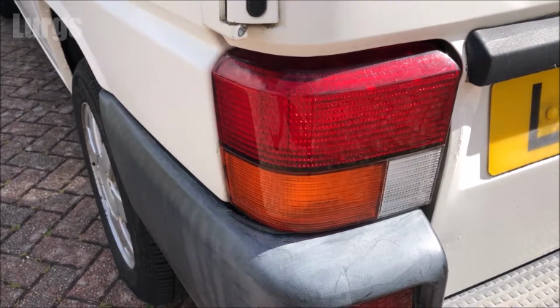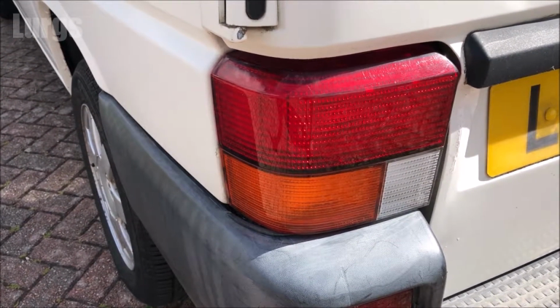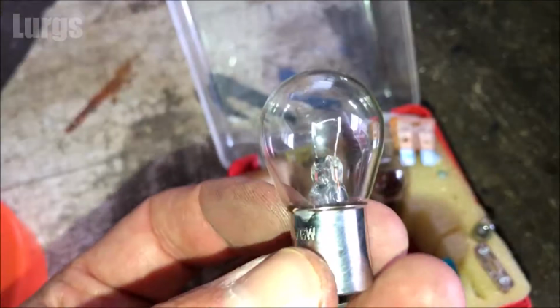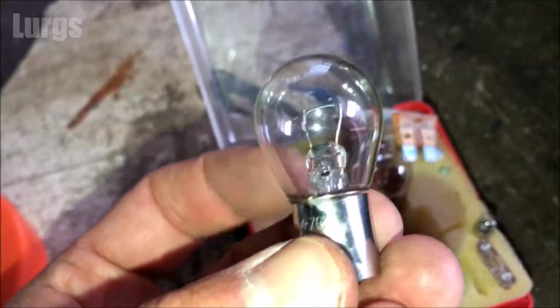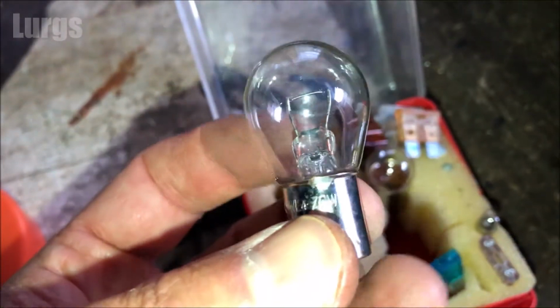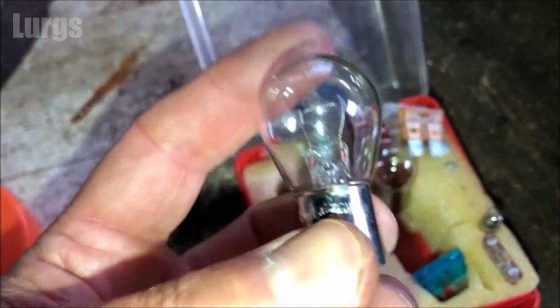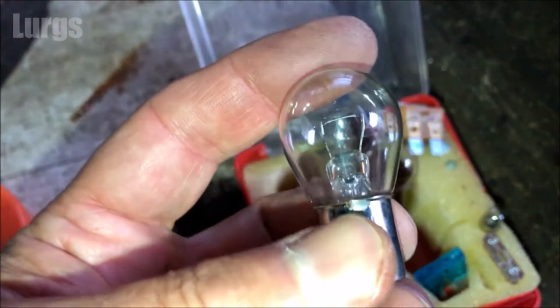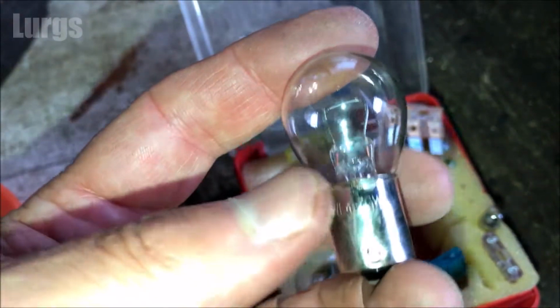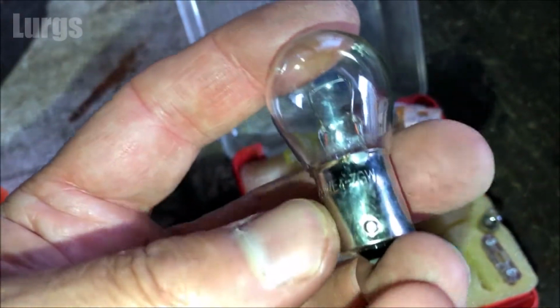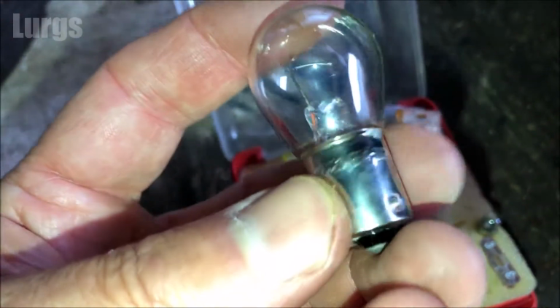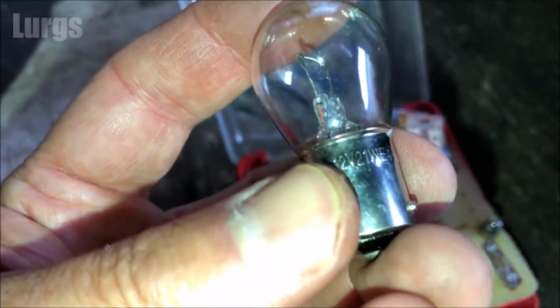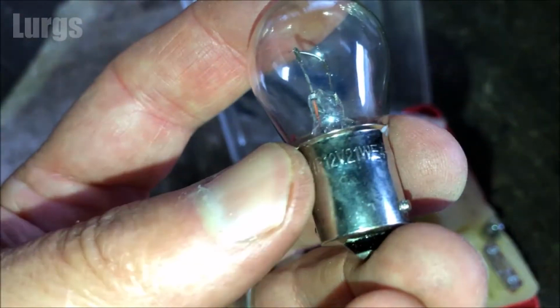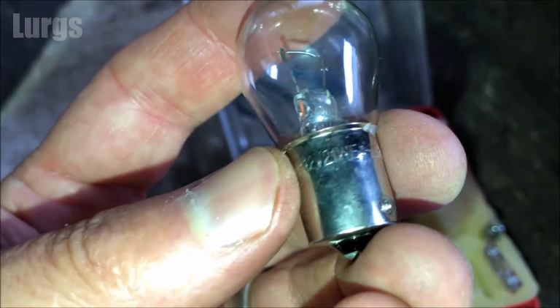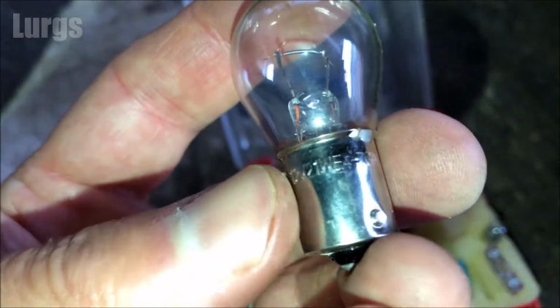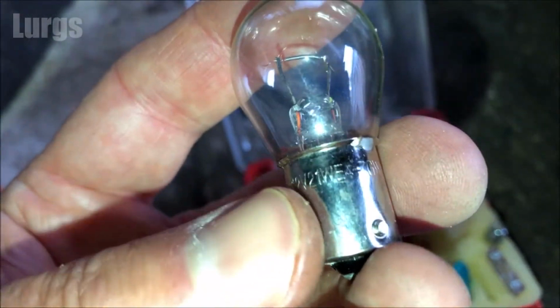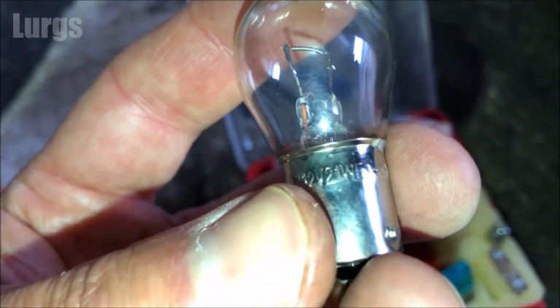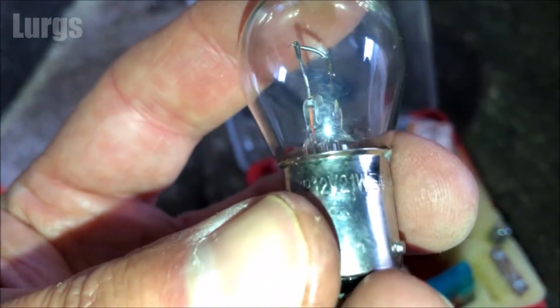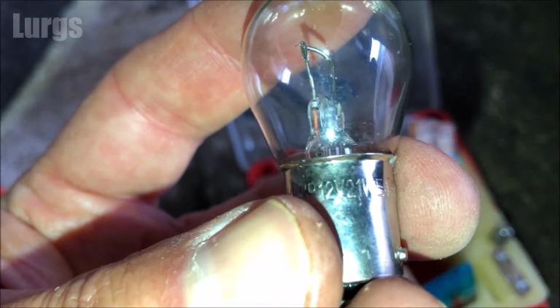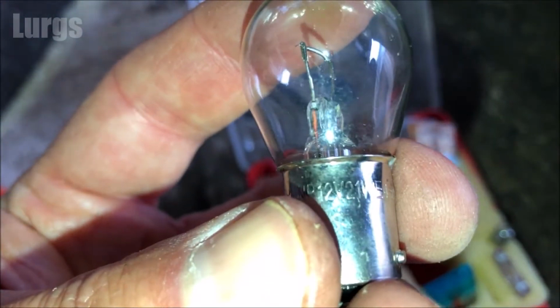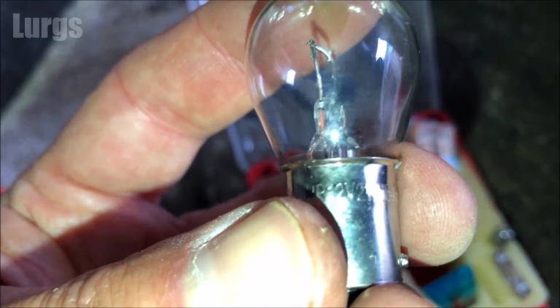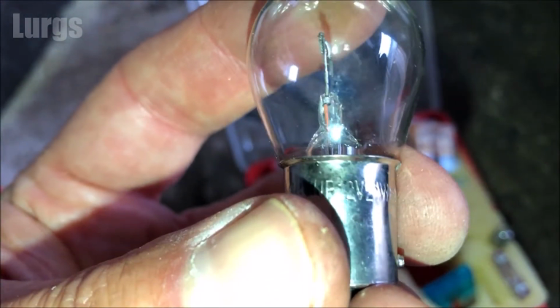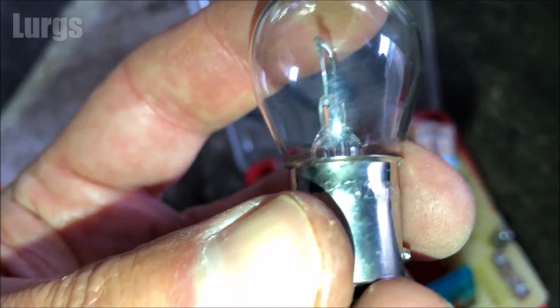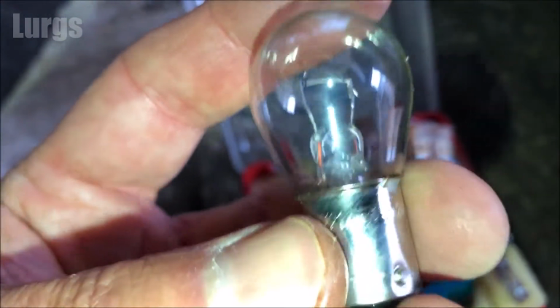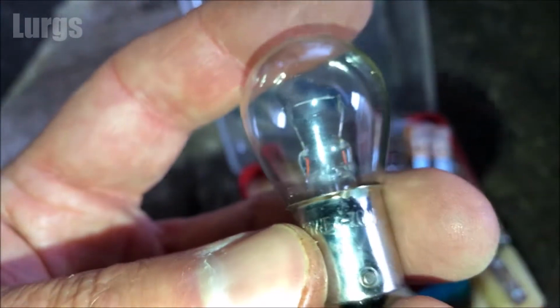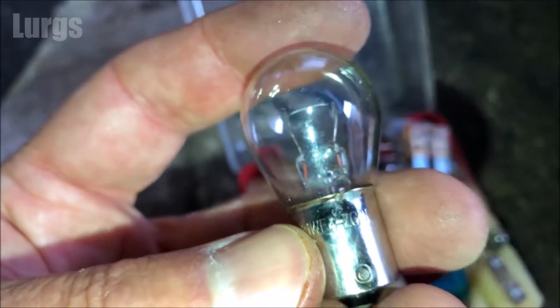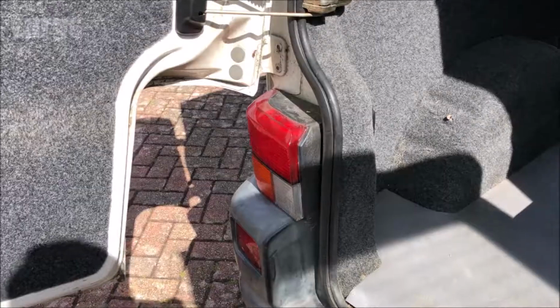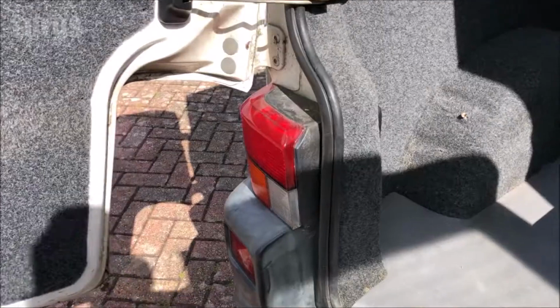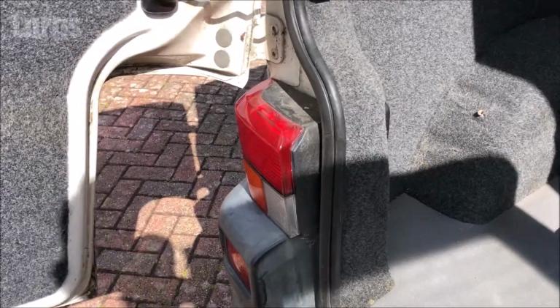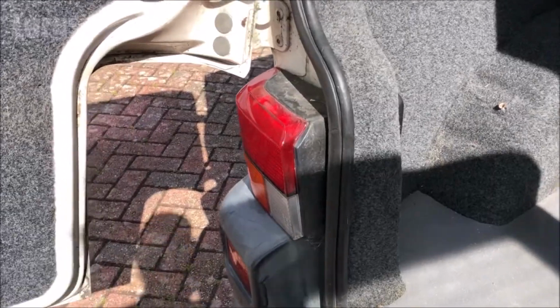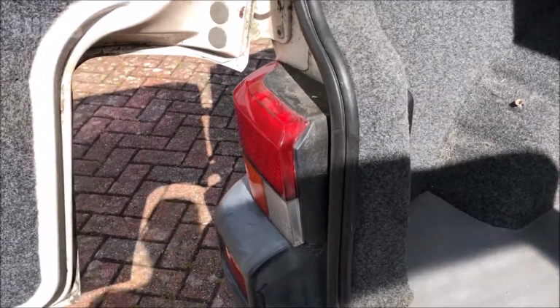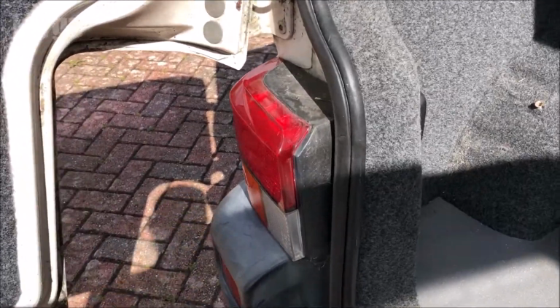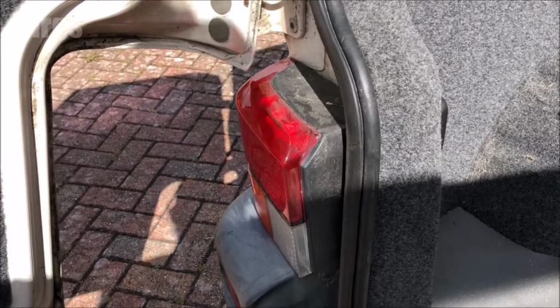What you're going to need is a clear bulb, which is a 12 volt 21 watt bulb with standard pins.